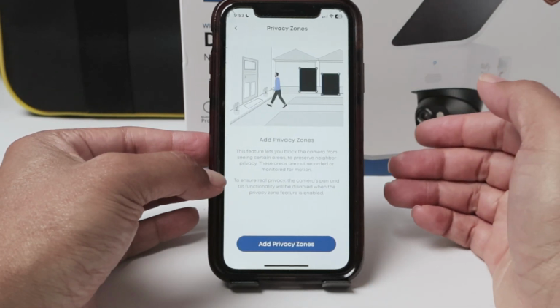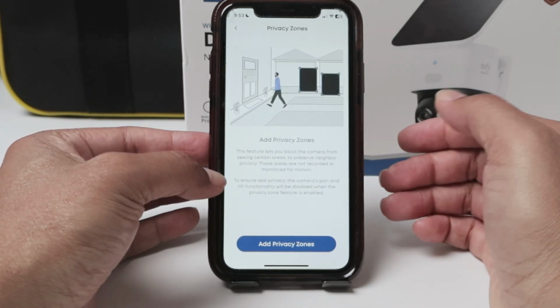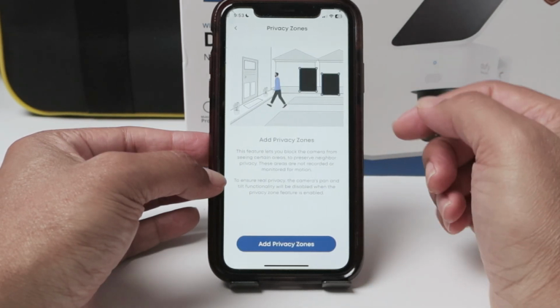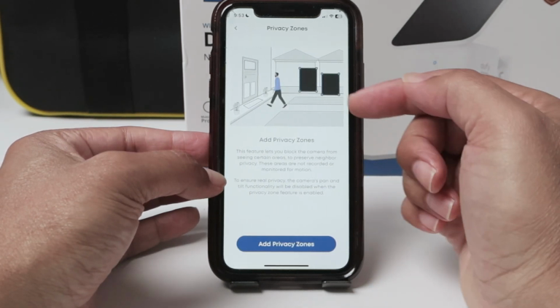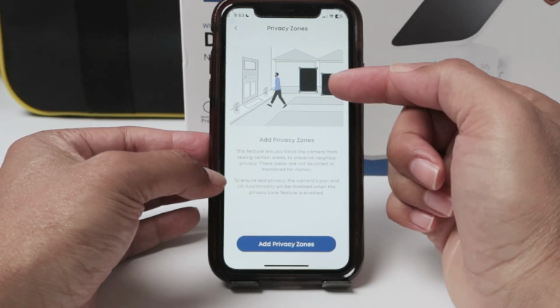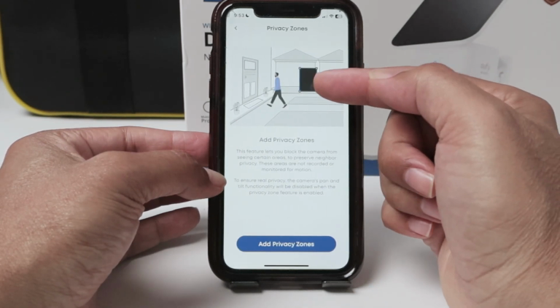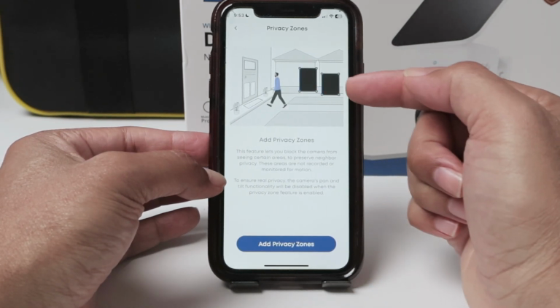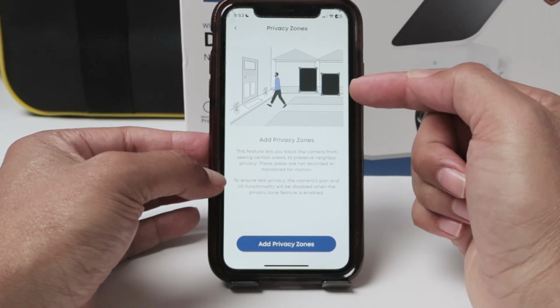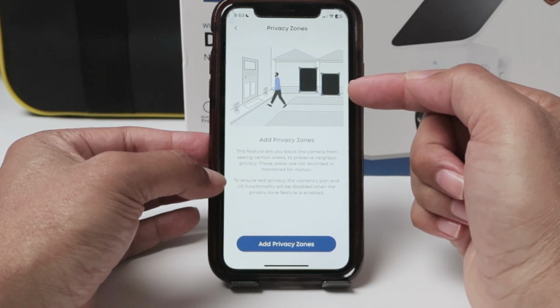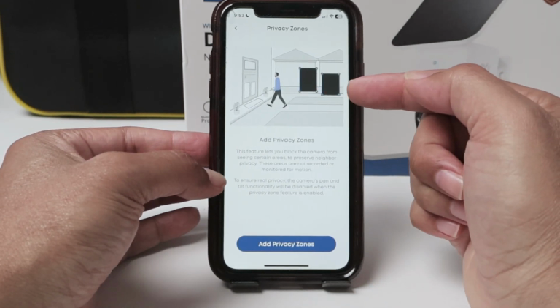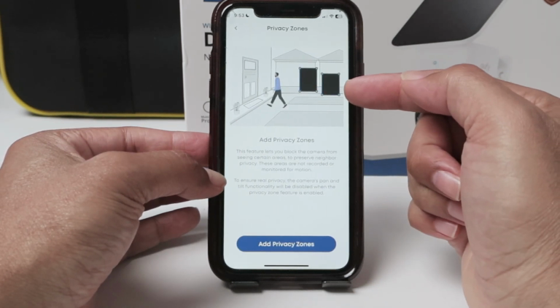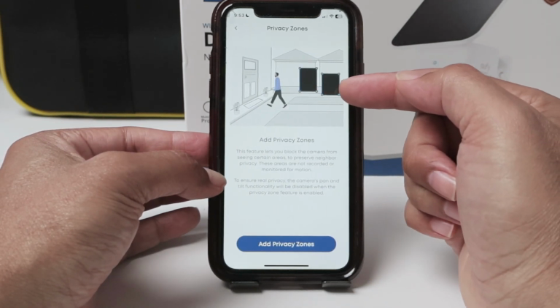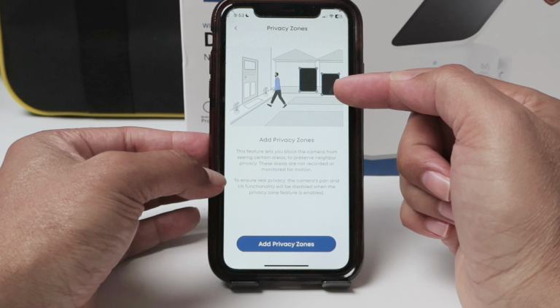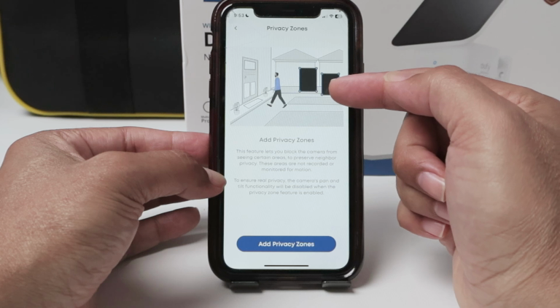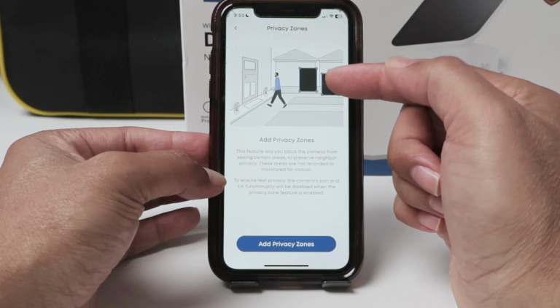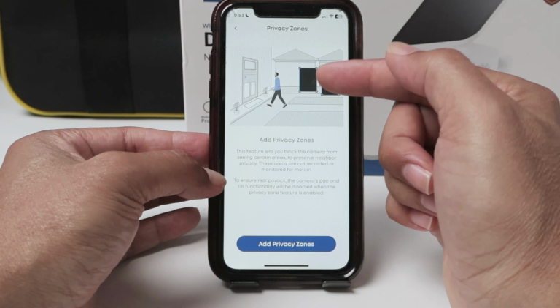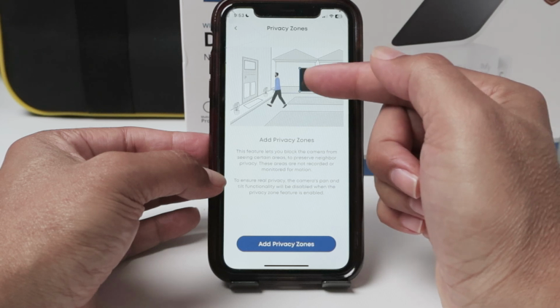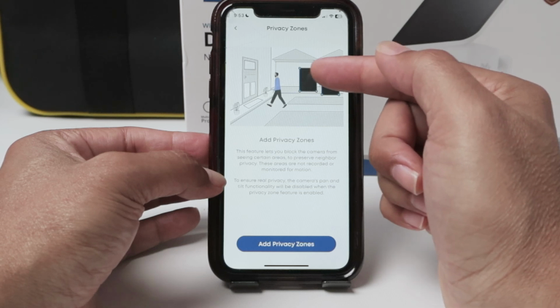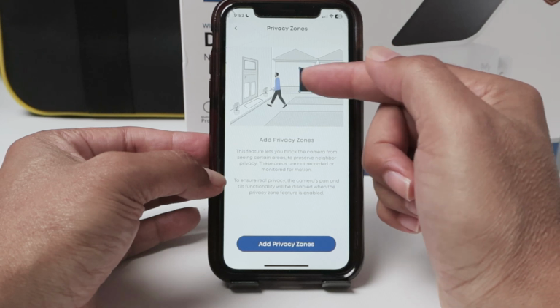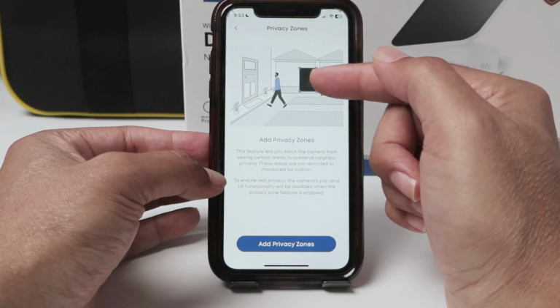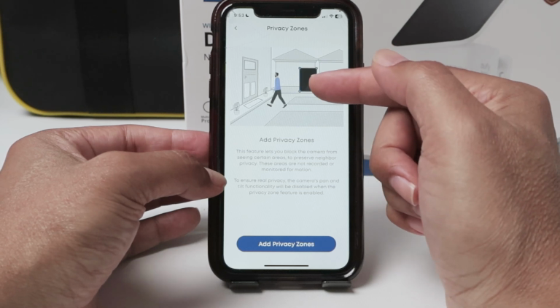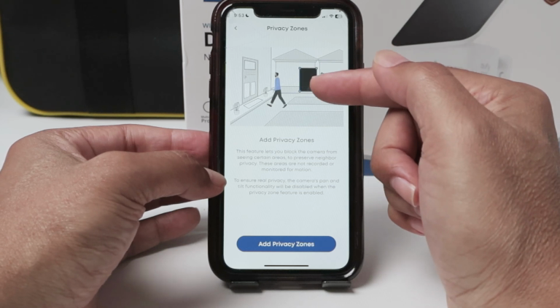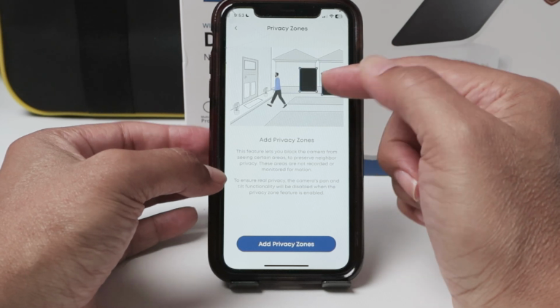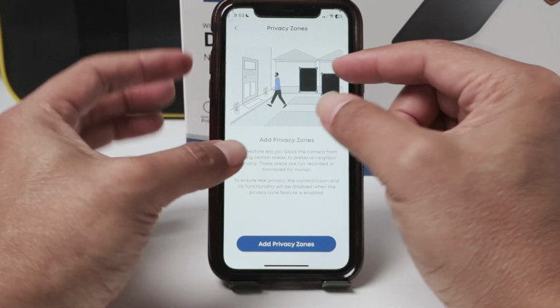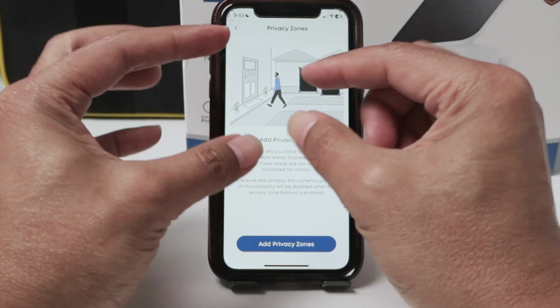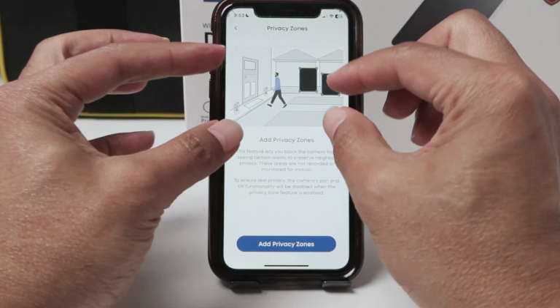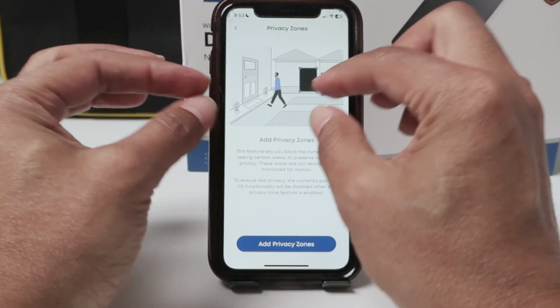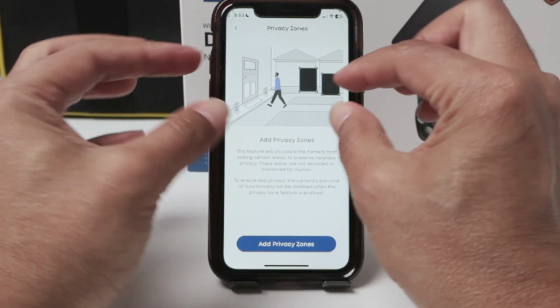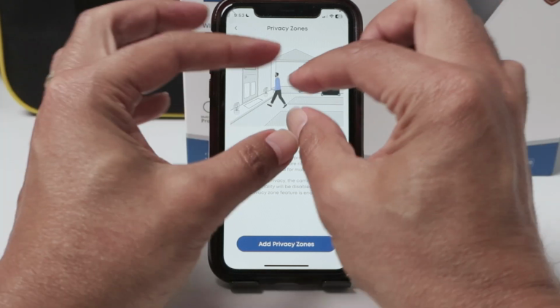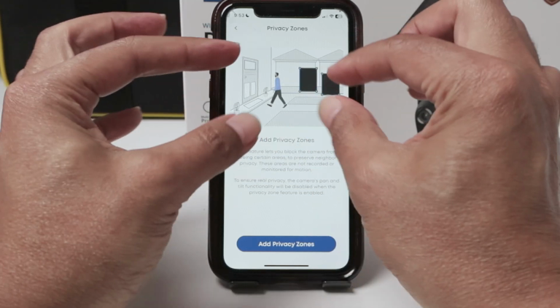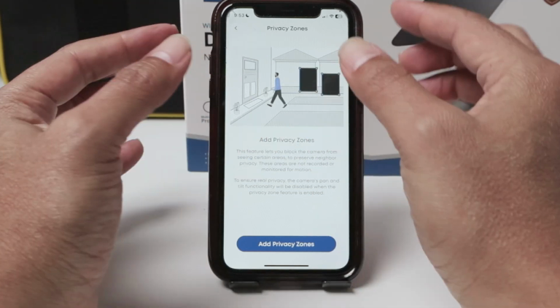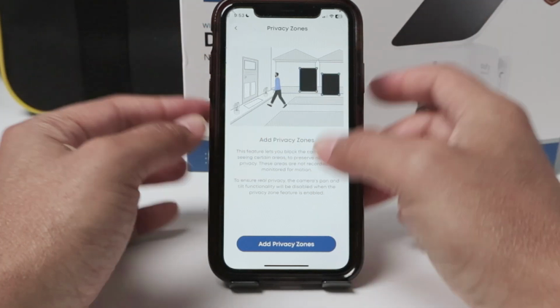Here you can have two of them. You can have a square or a rectangle and change the sizes.